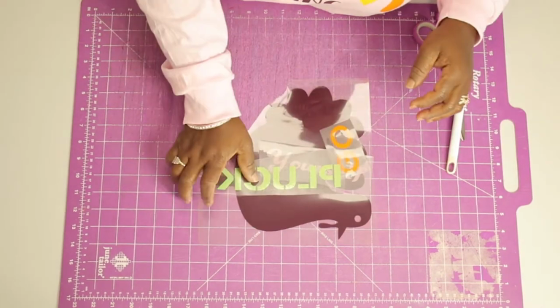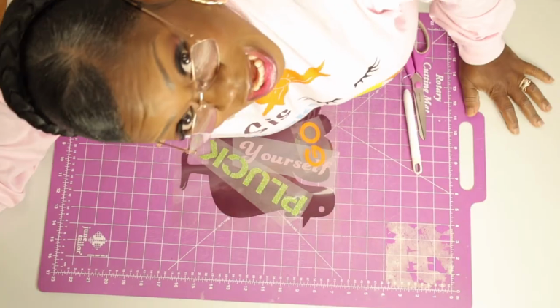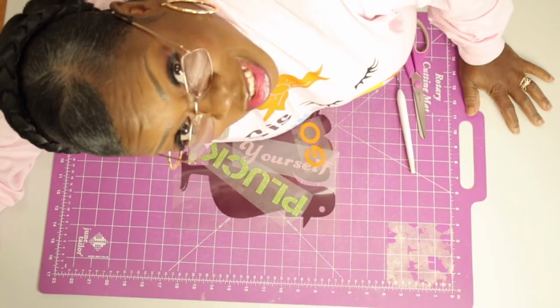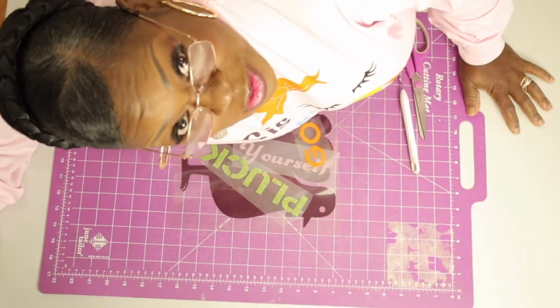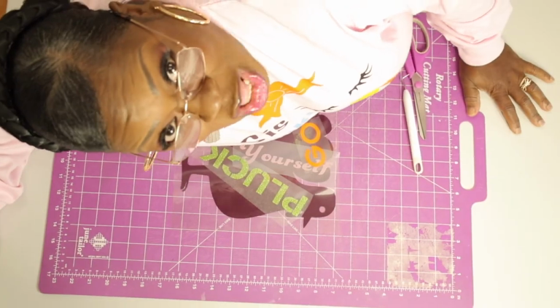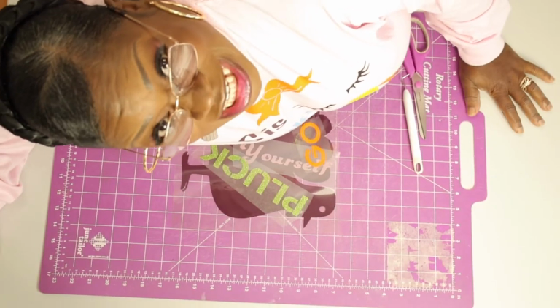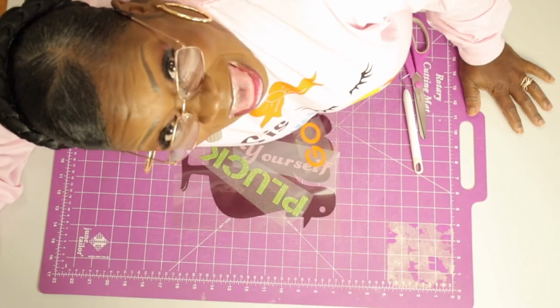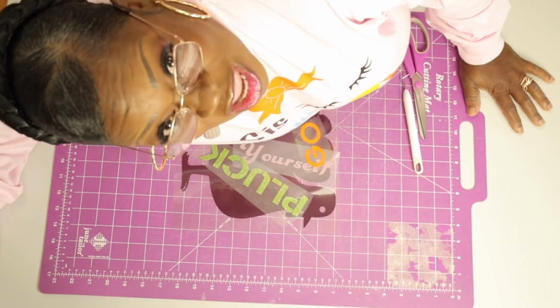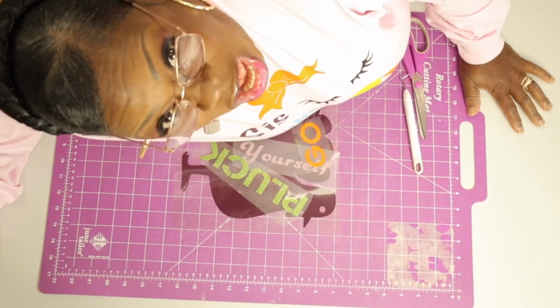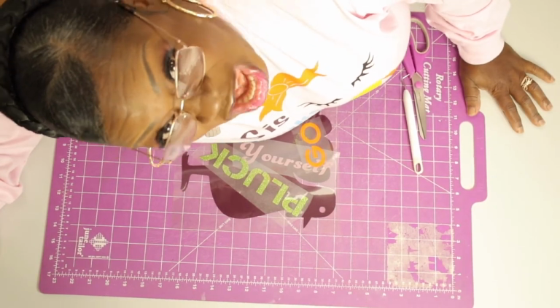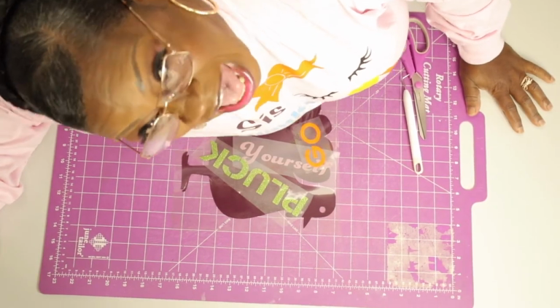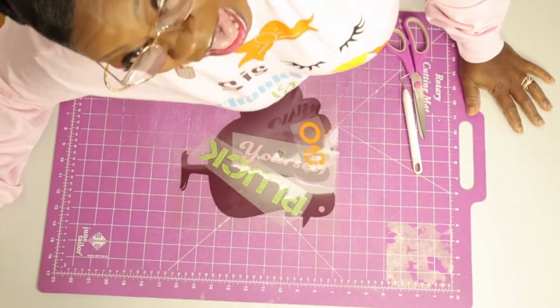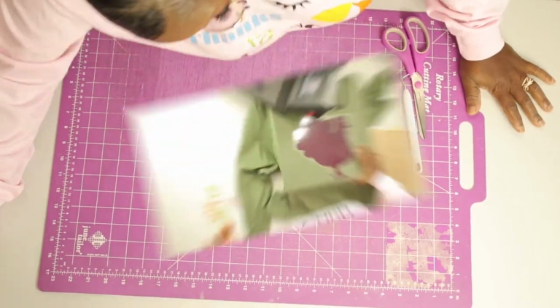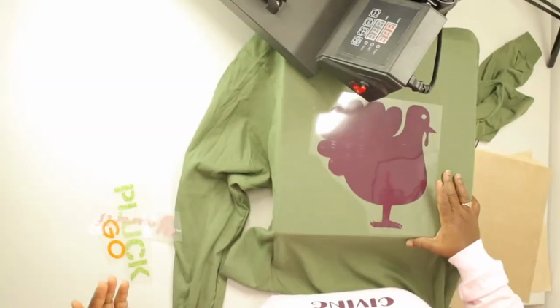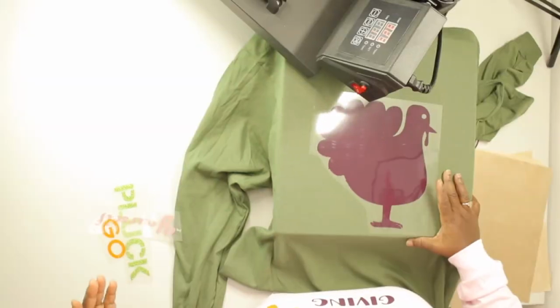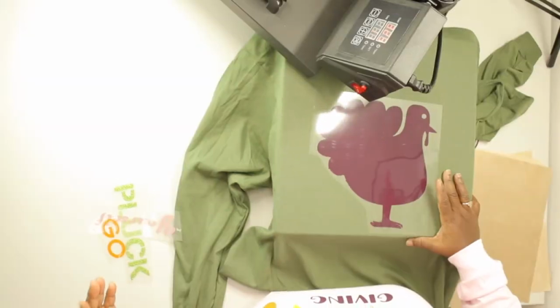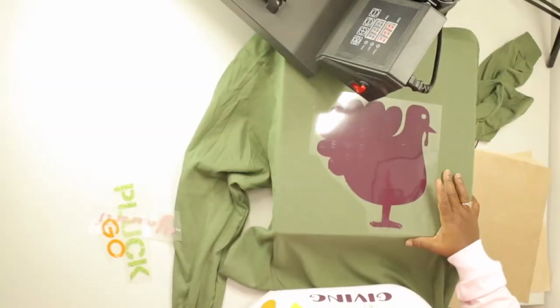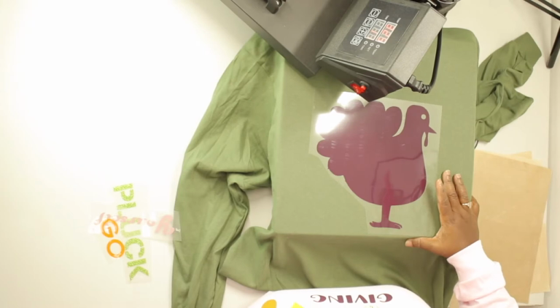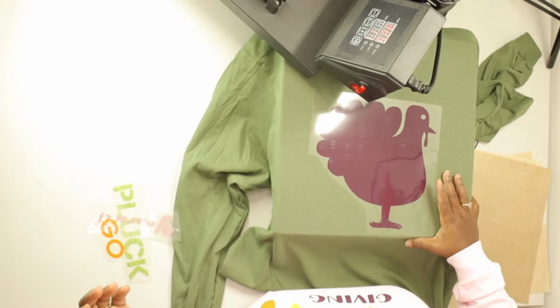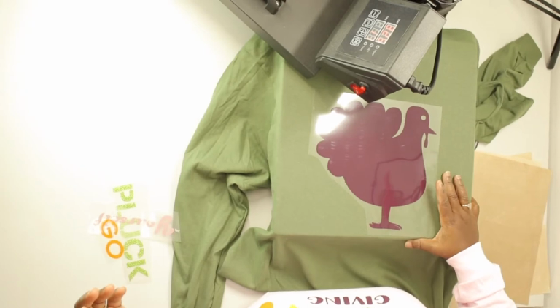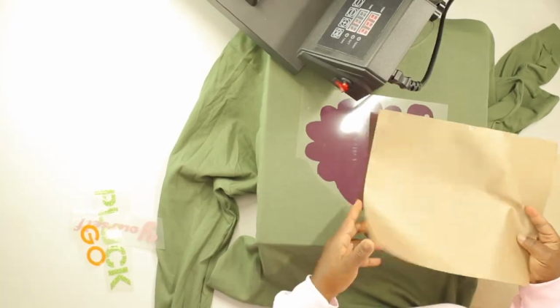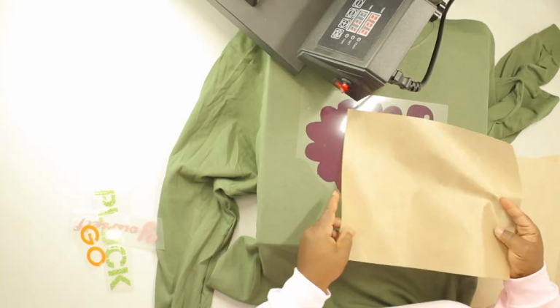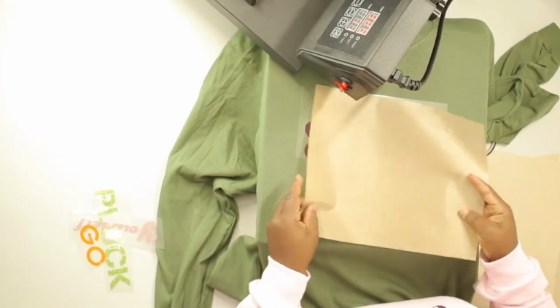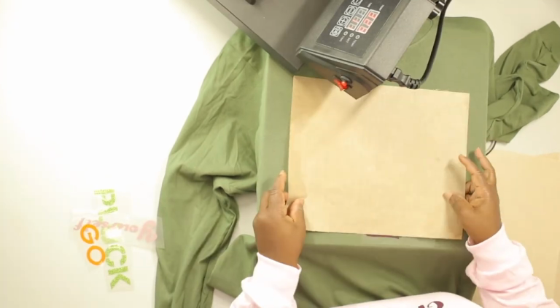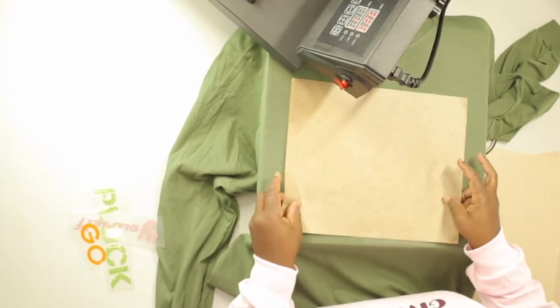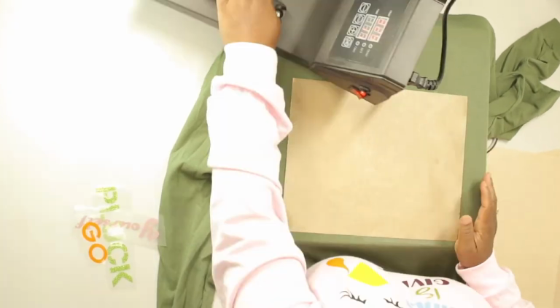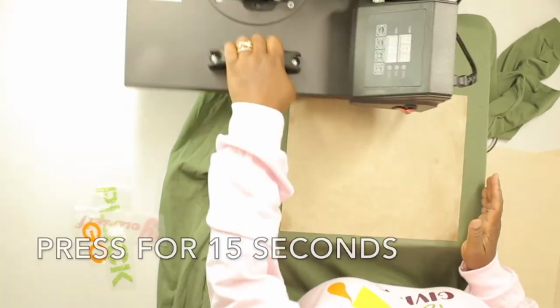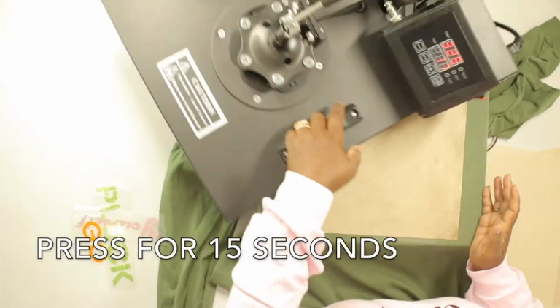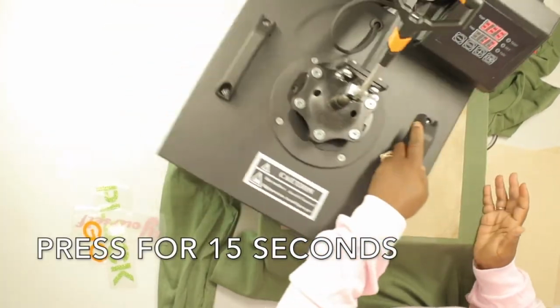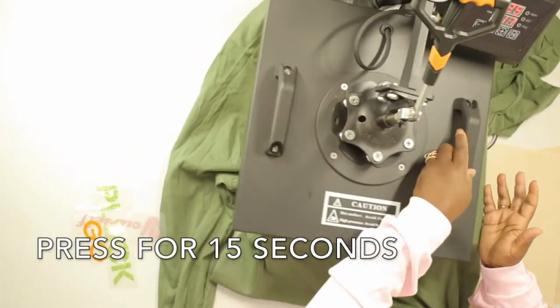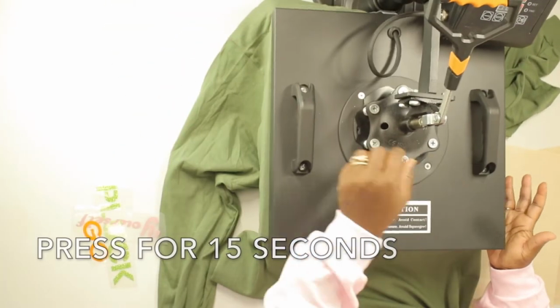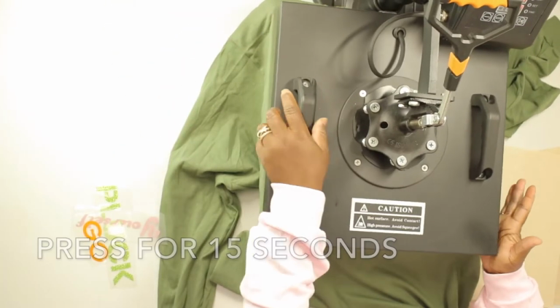Now let's put it all together. So what we're doing today is layering. Teflon sheet. Press for 15 seconds.